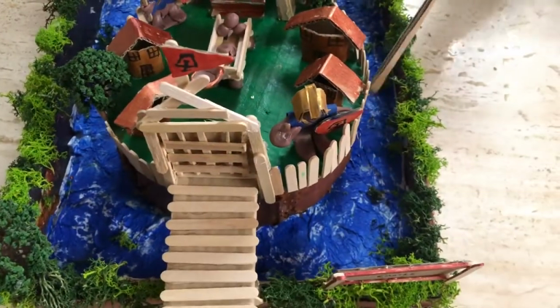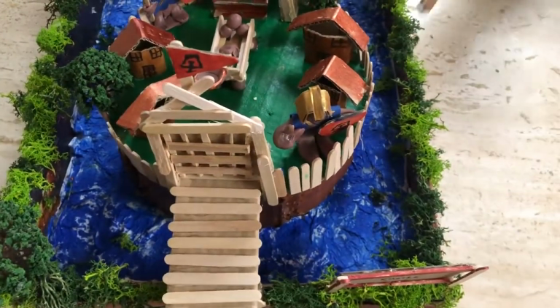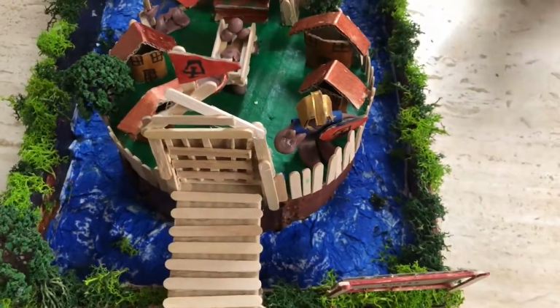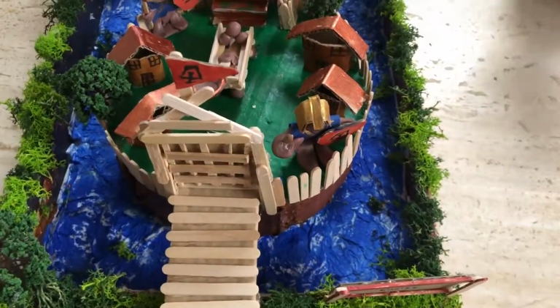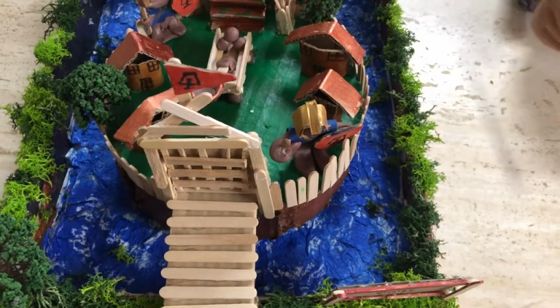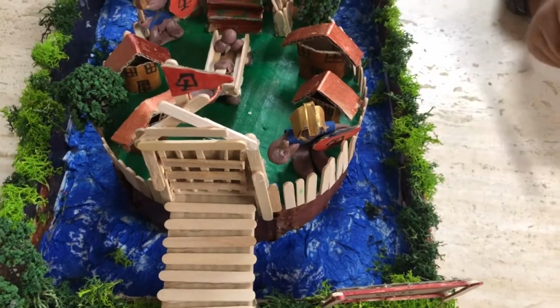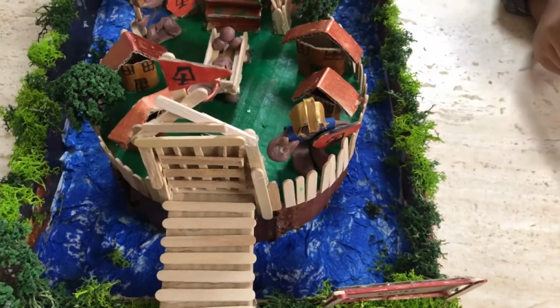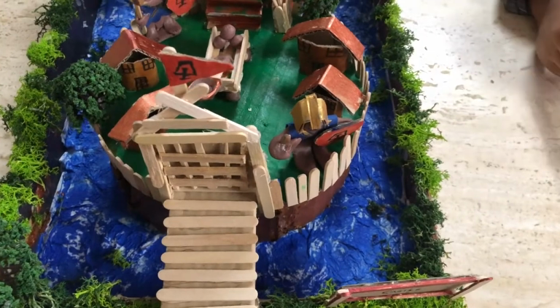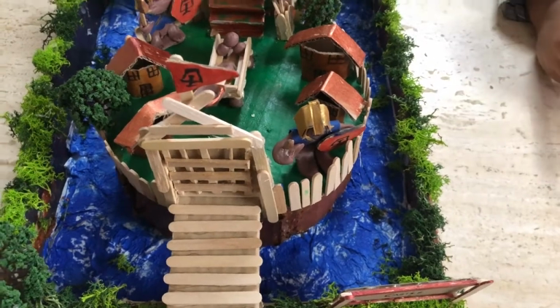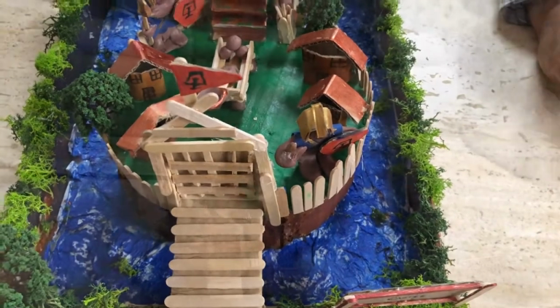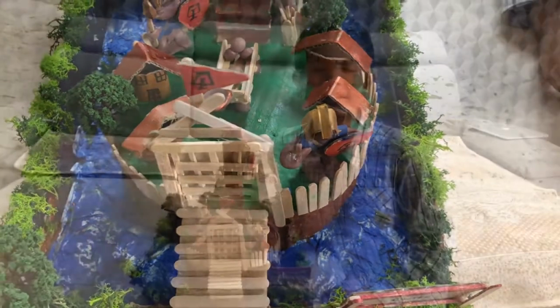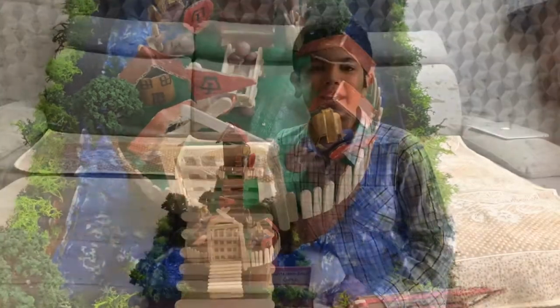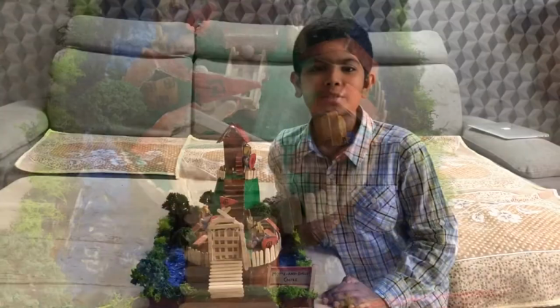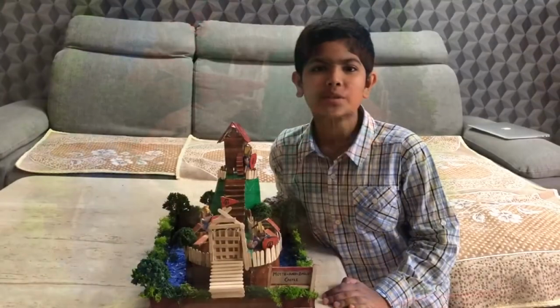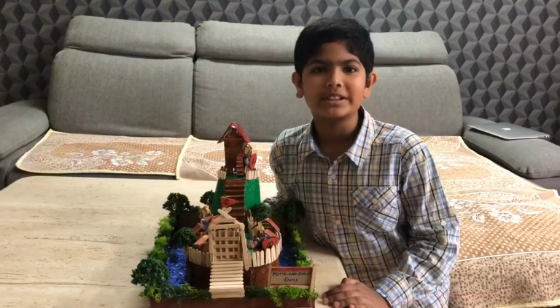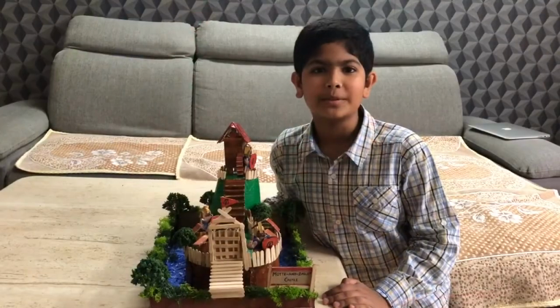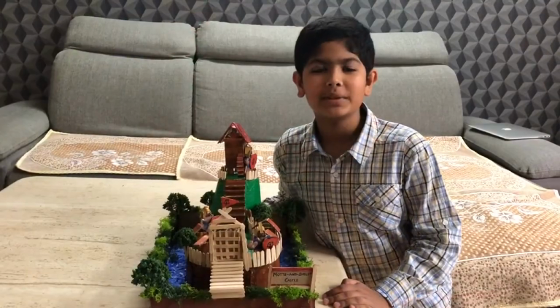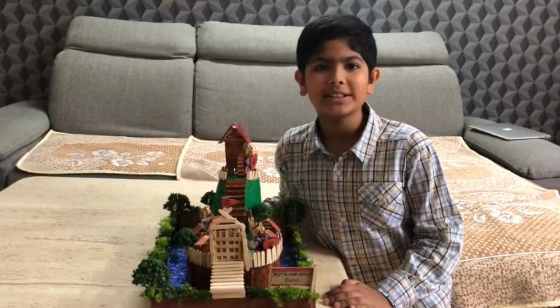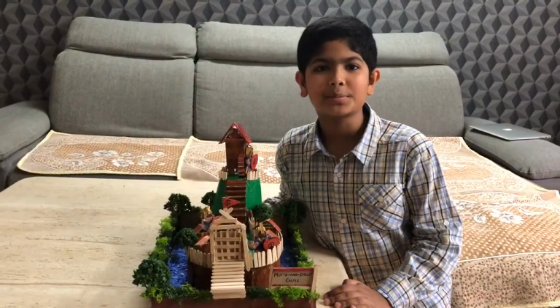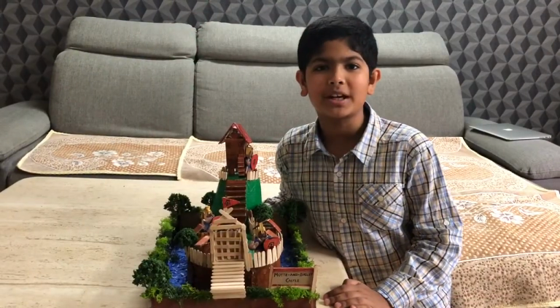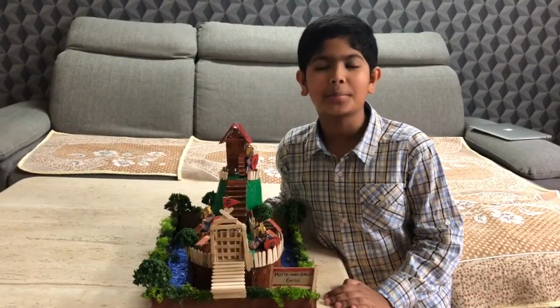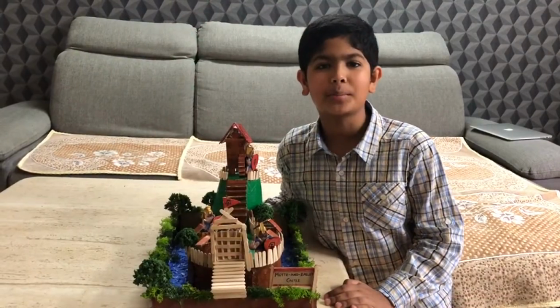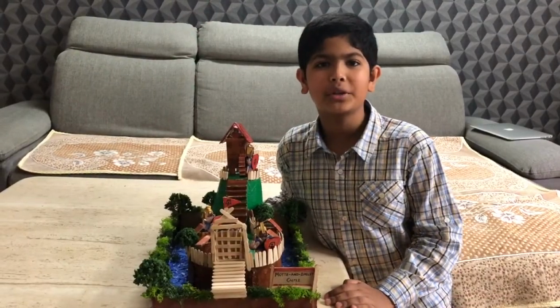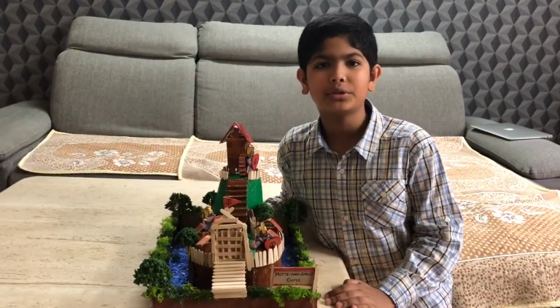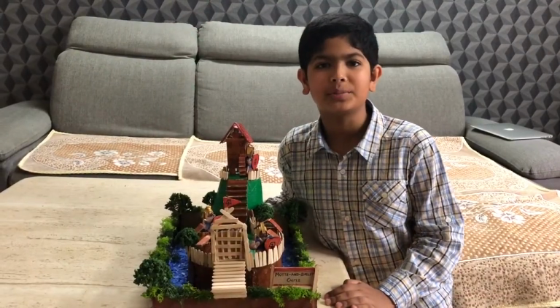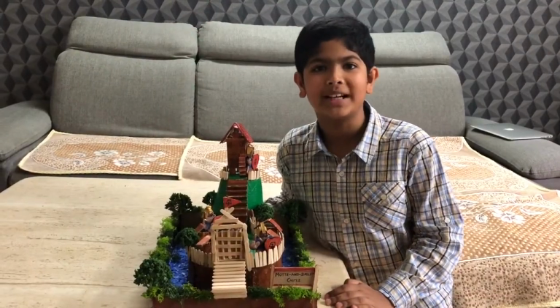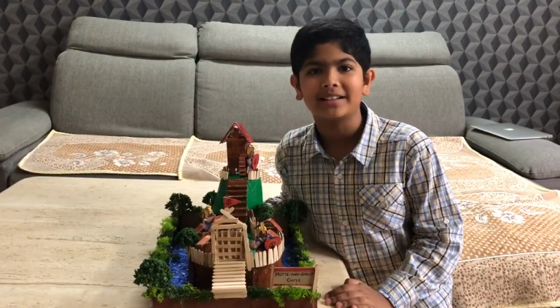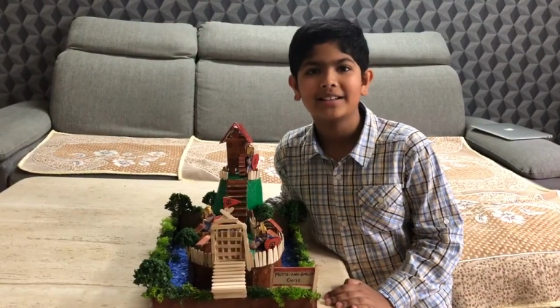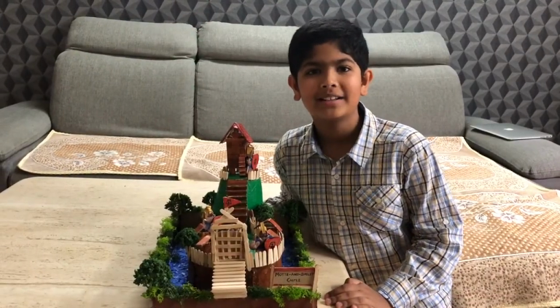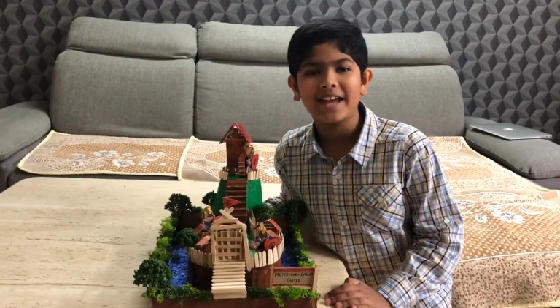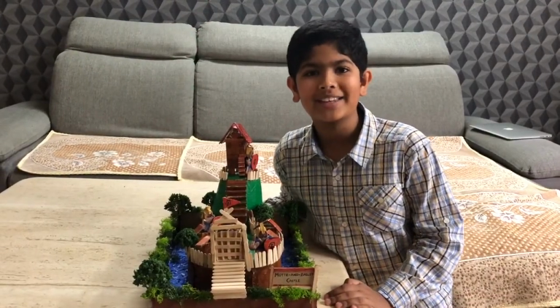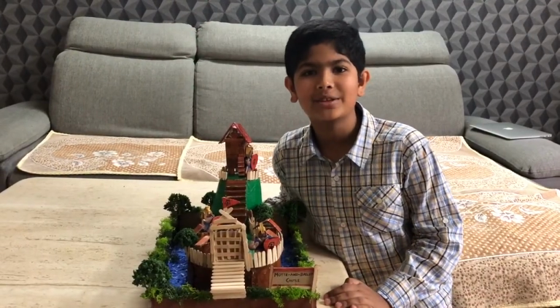This is how I made my castle. Thanks for watching. Please subscribe to my YouTube channel. Thank you.